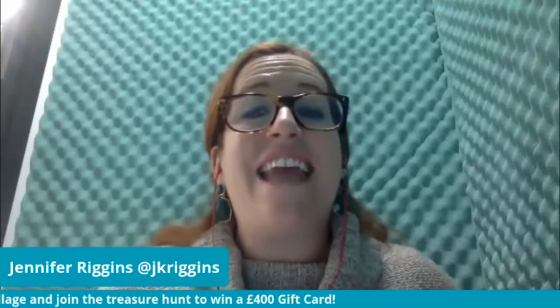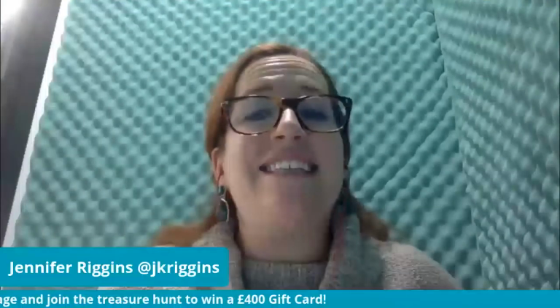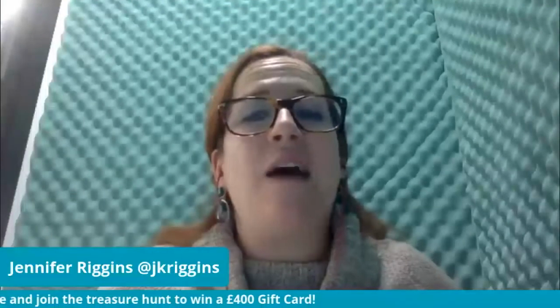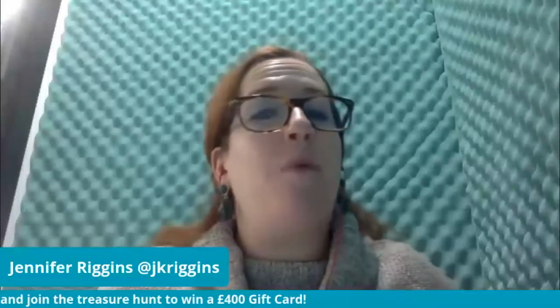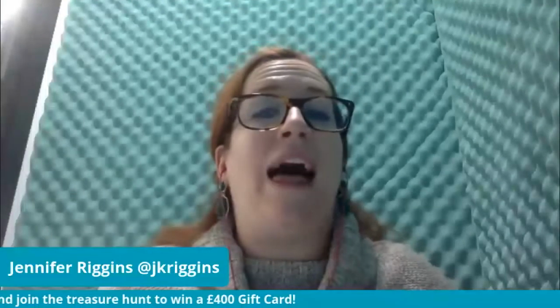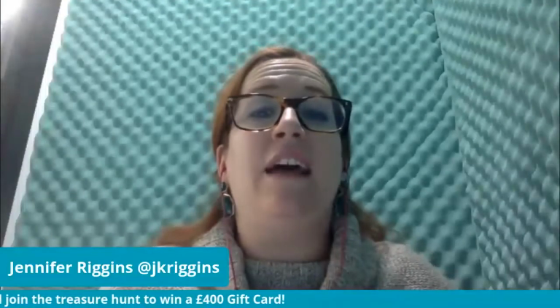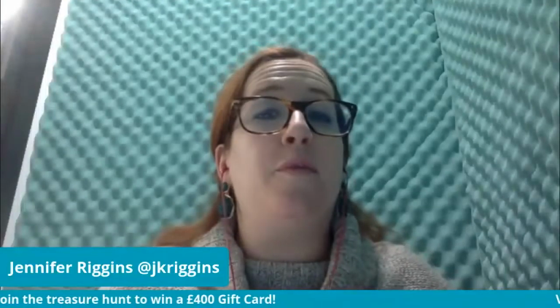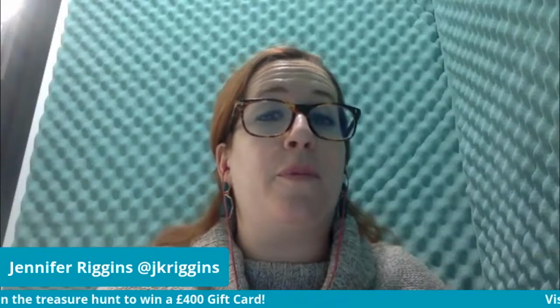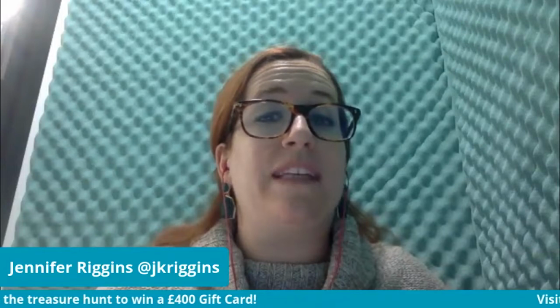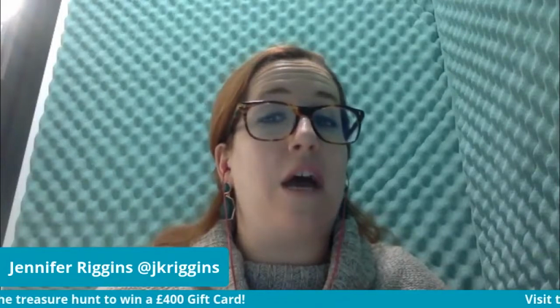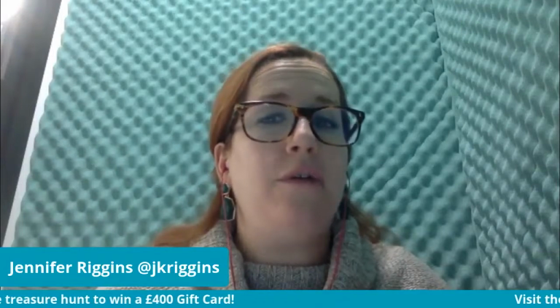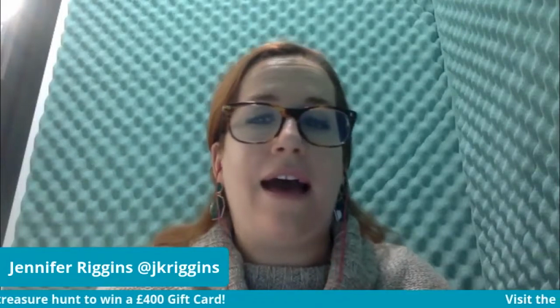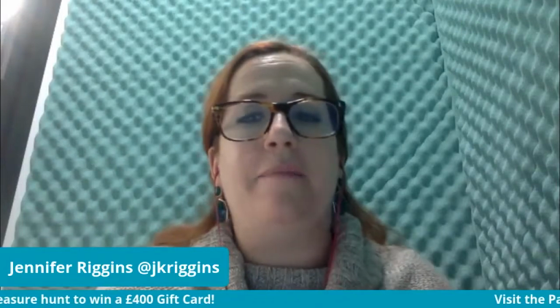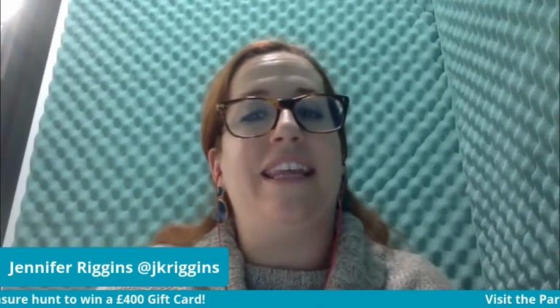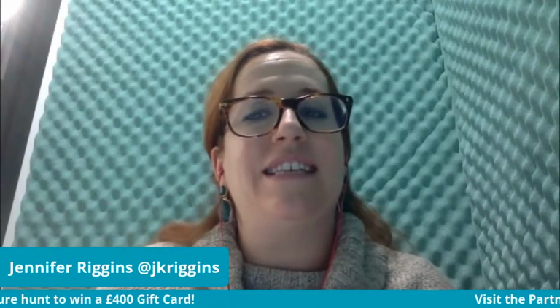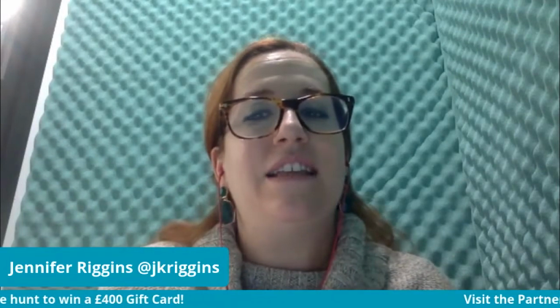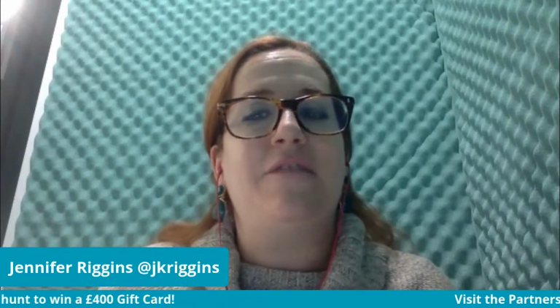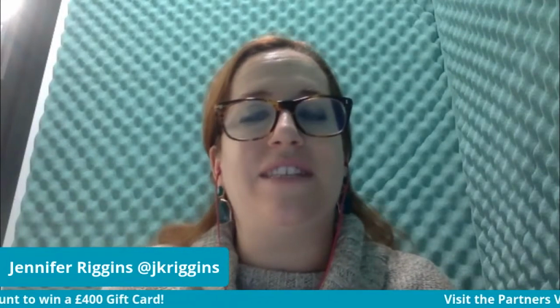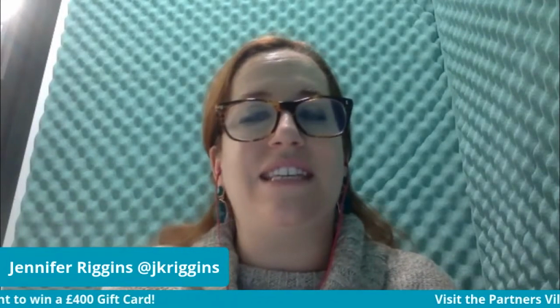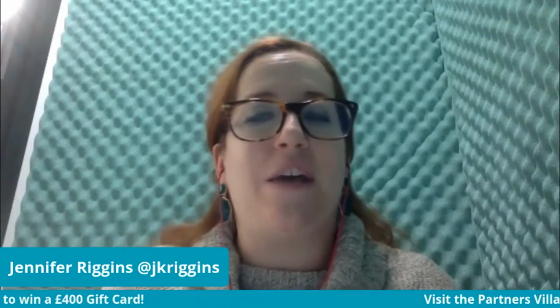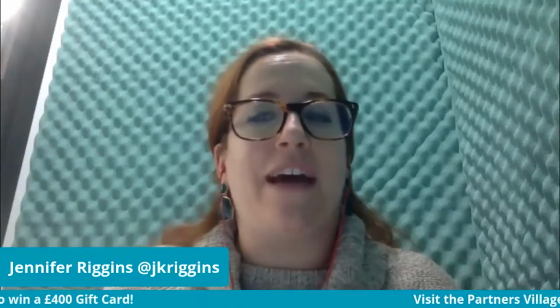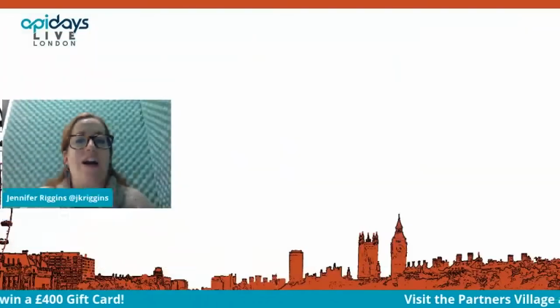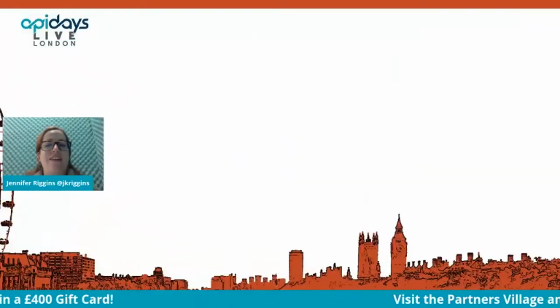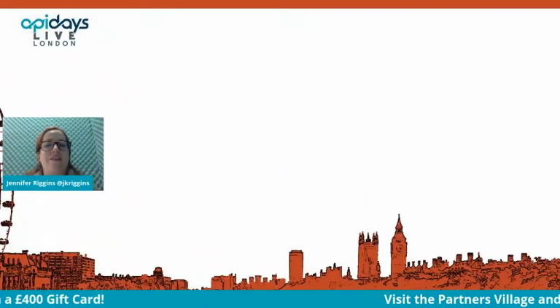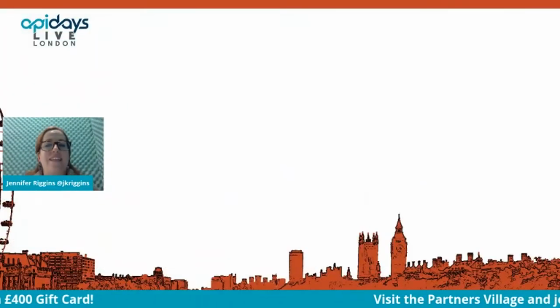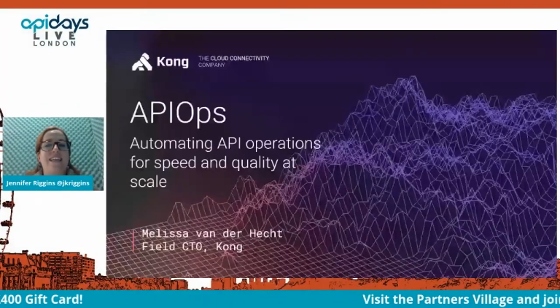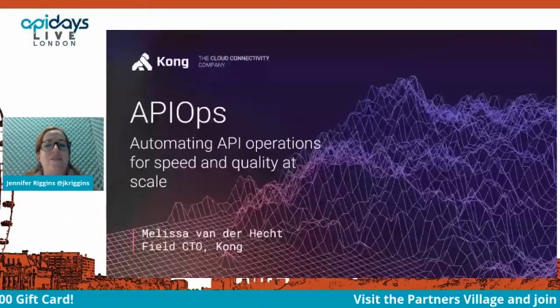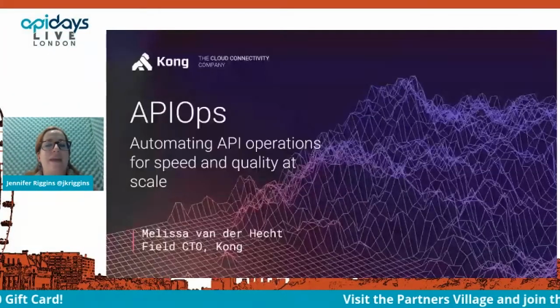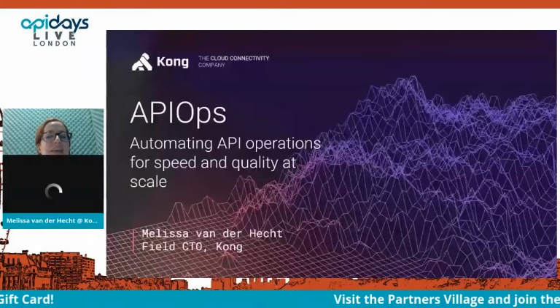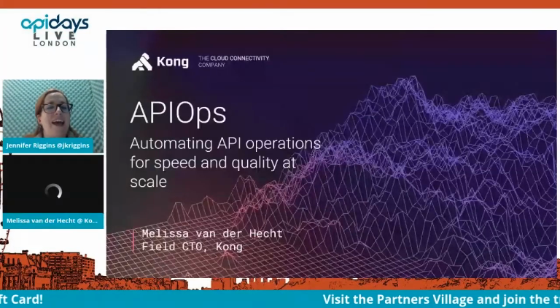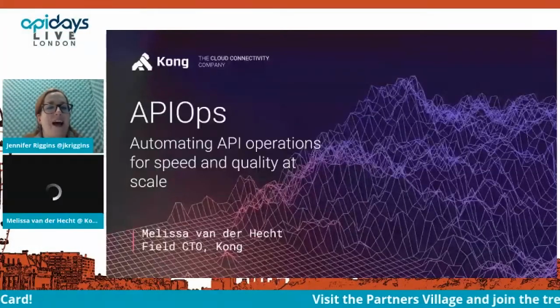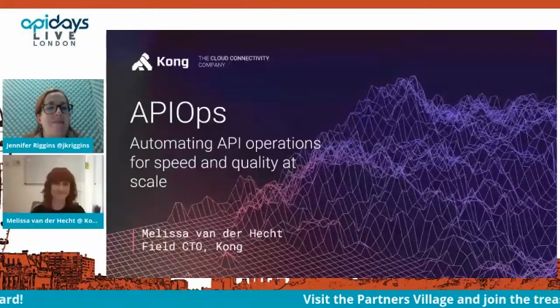Next up, while I love a portmanteau, Melissa, the Field CTO at Kong, is going to take us through API Ops.